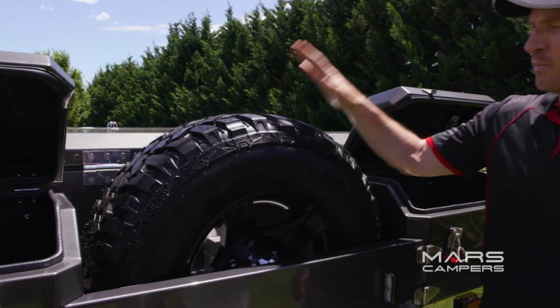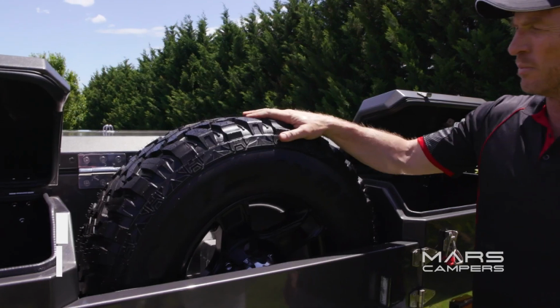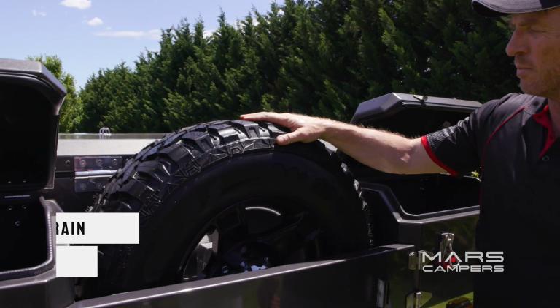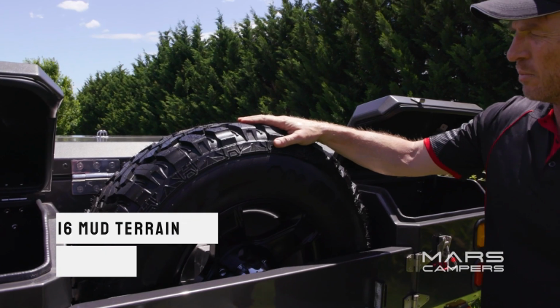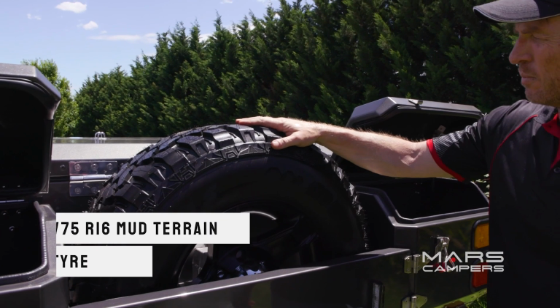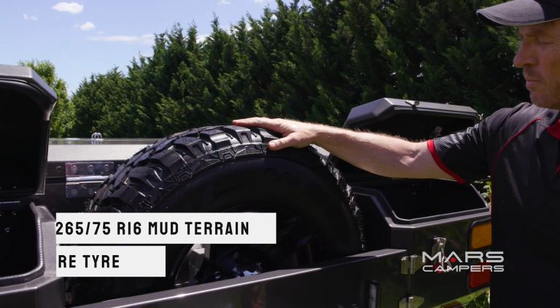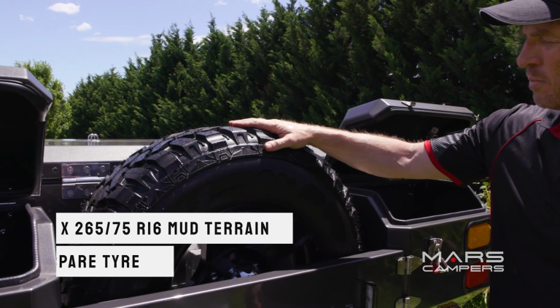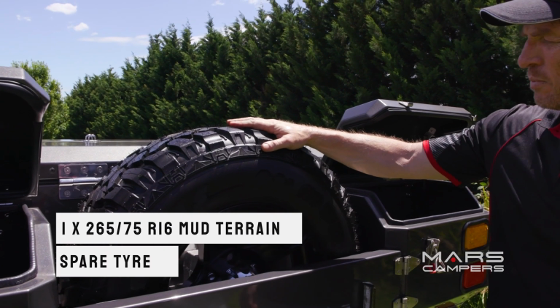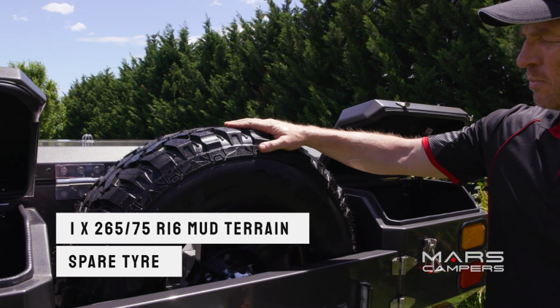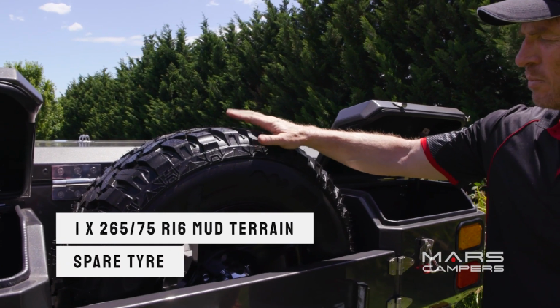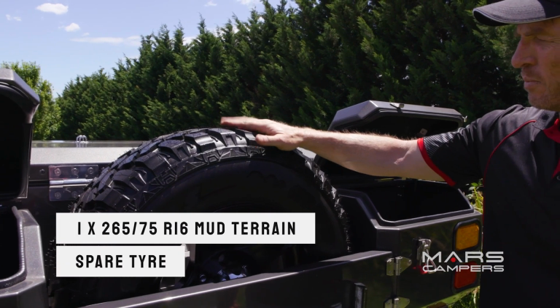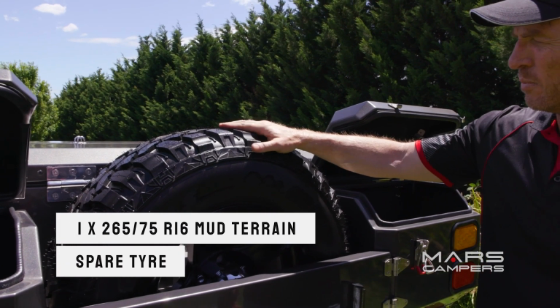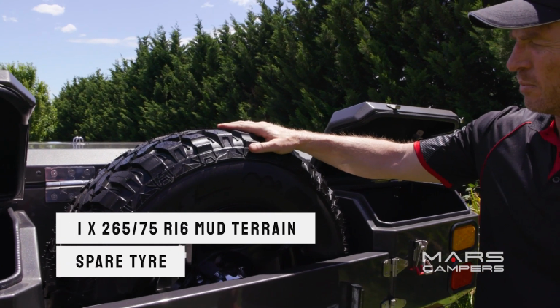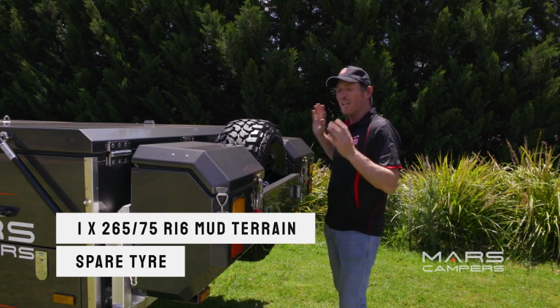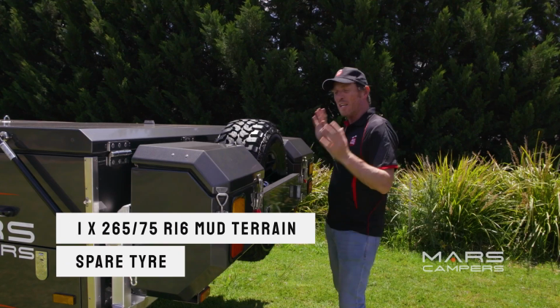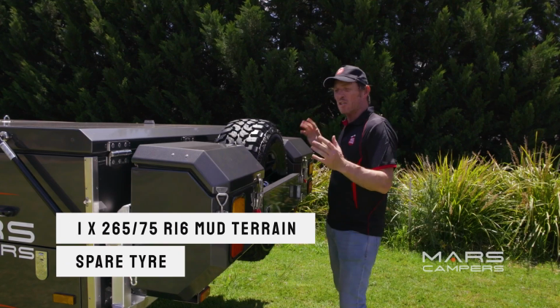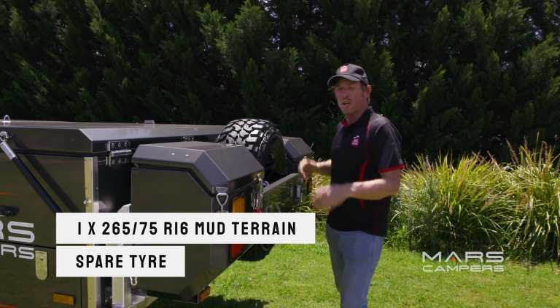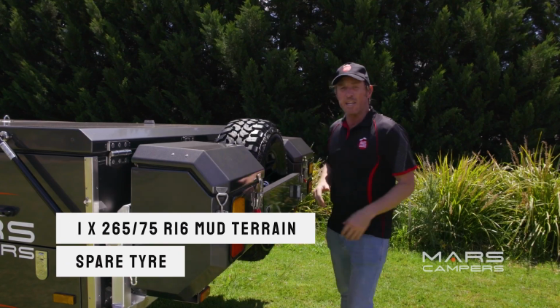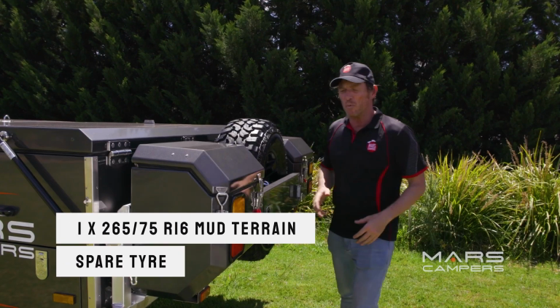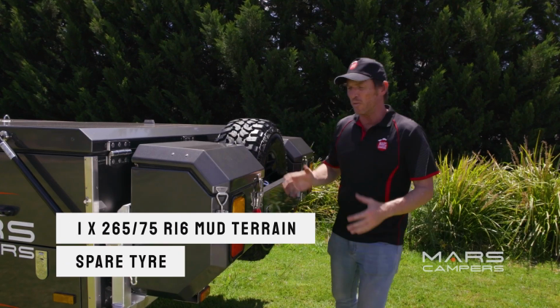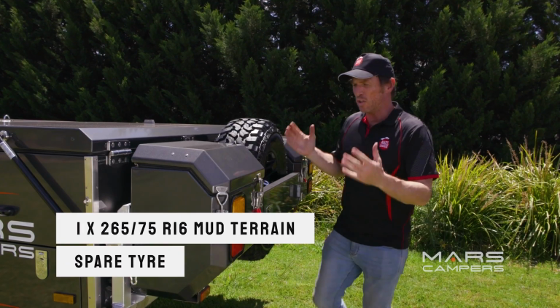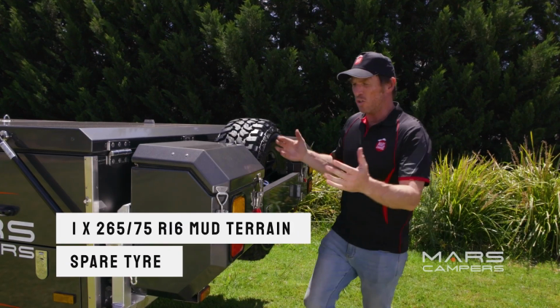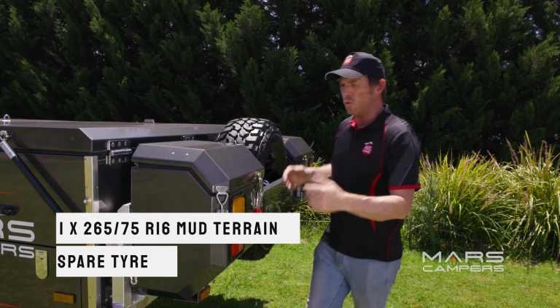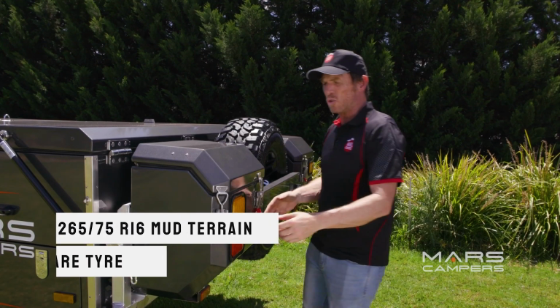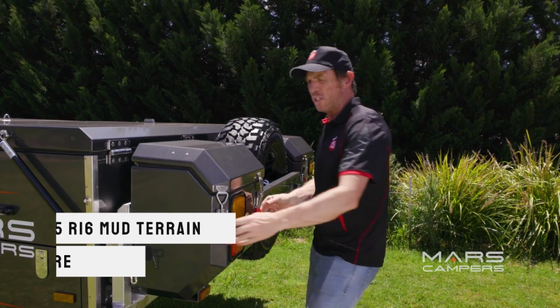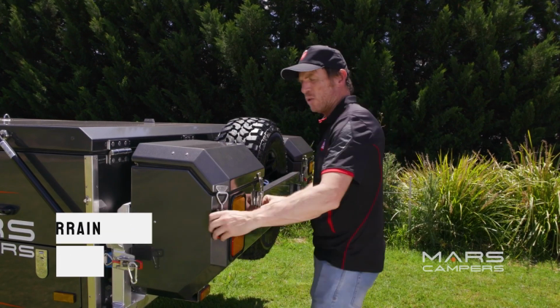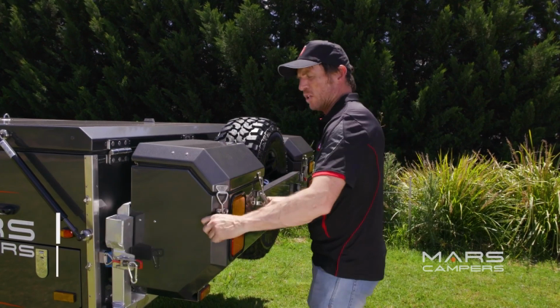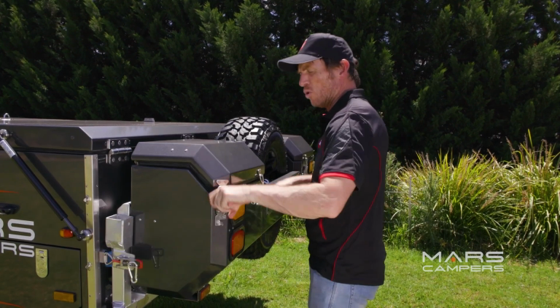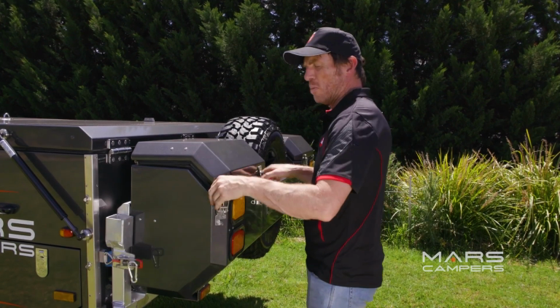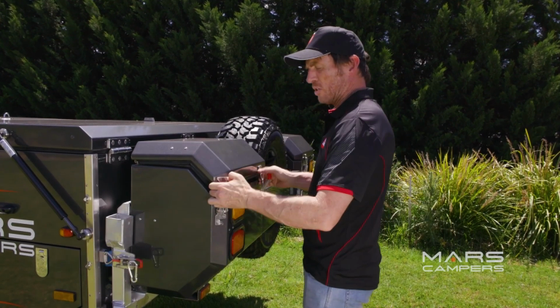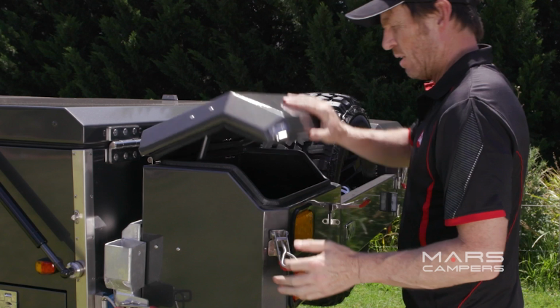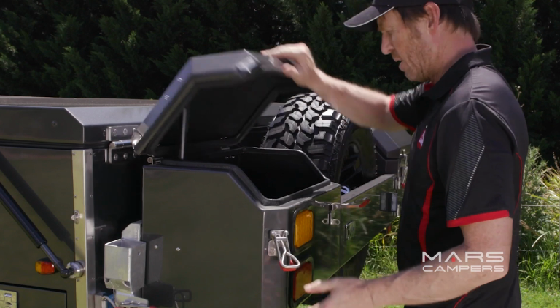At the rear of the van, we've got this spare tyre, and on either side of that we've got these huge, trendy-looking toolboxes.